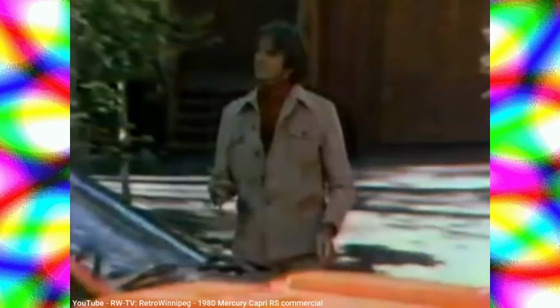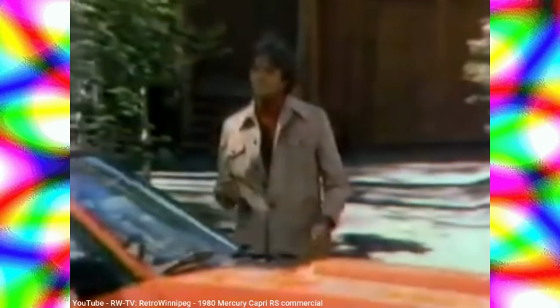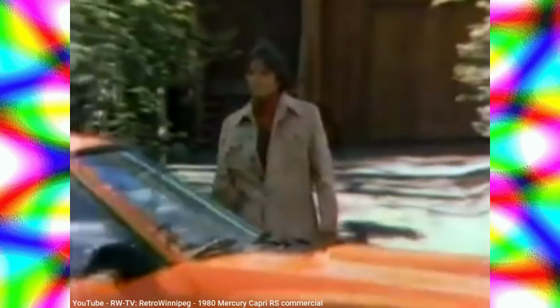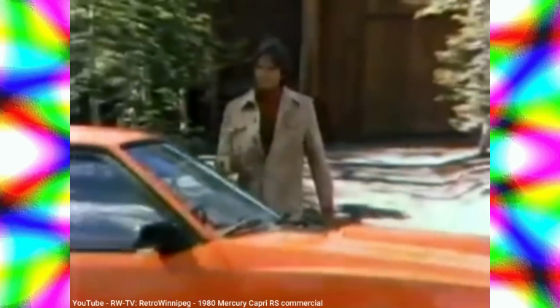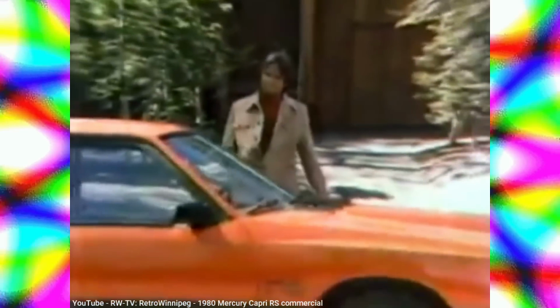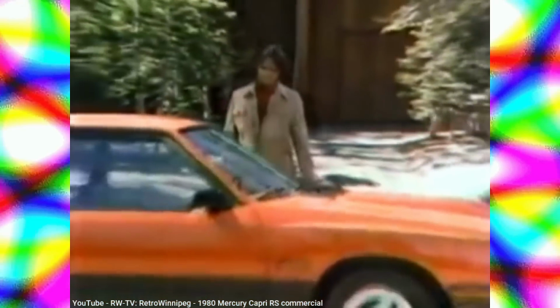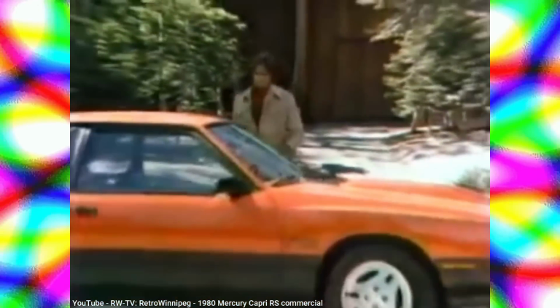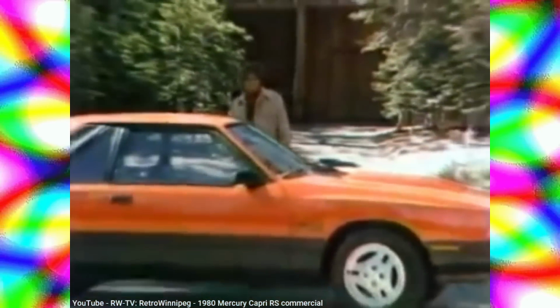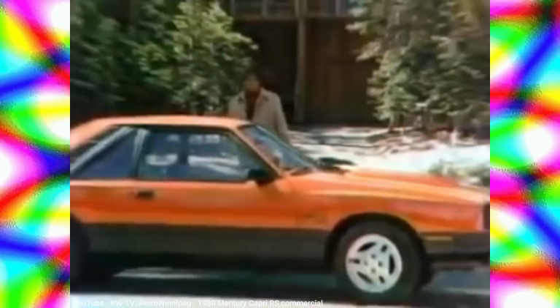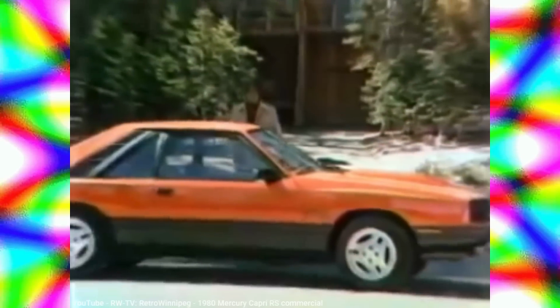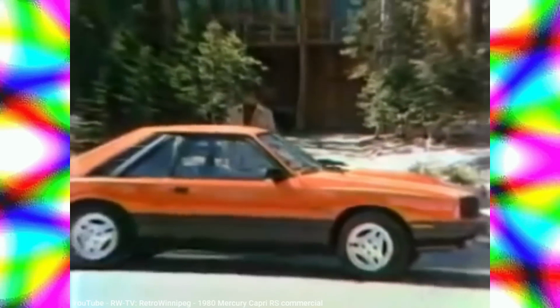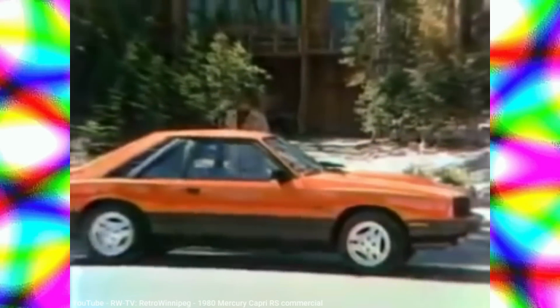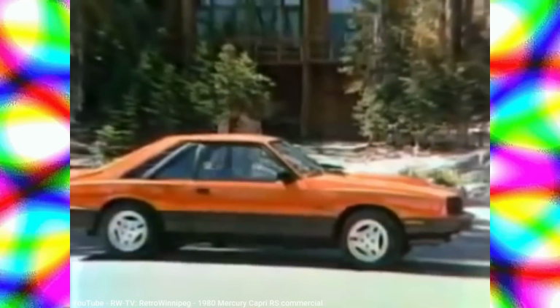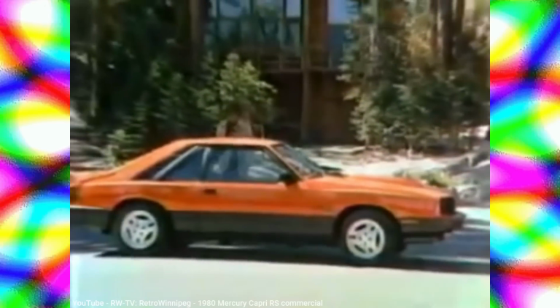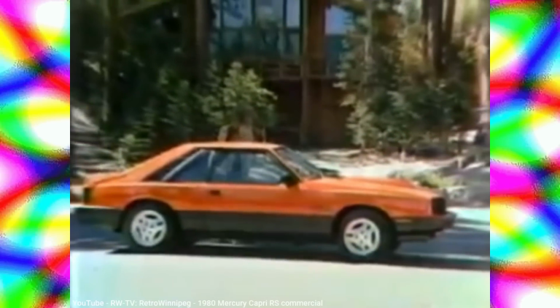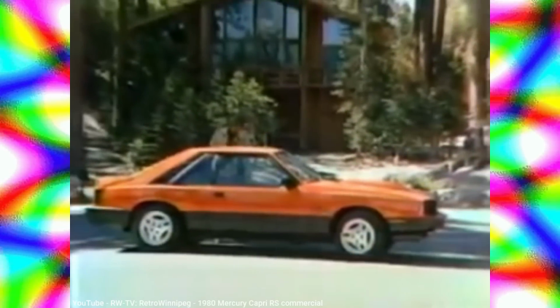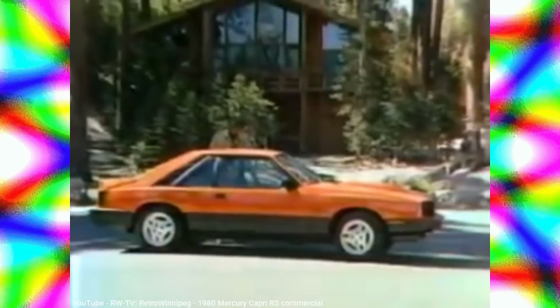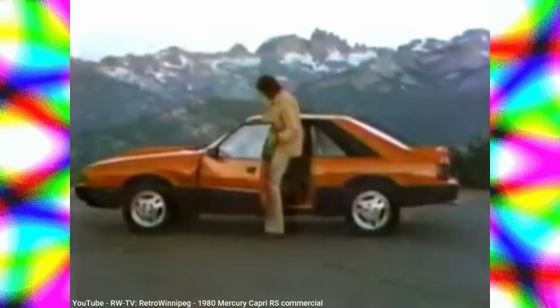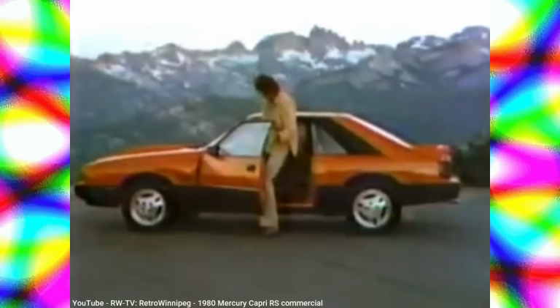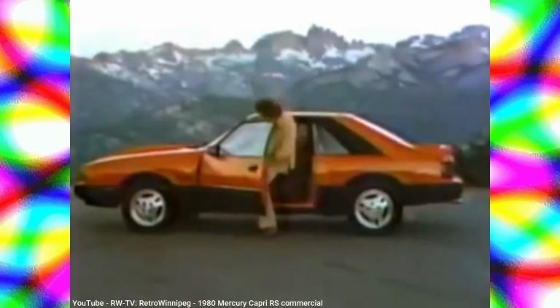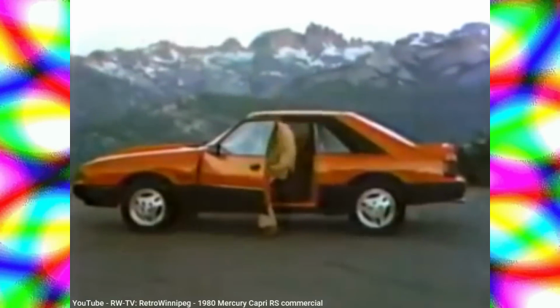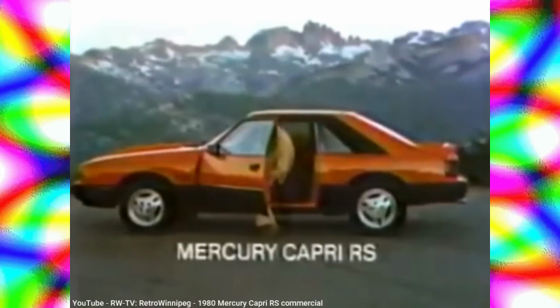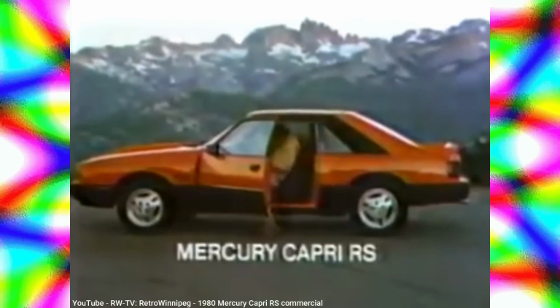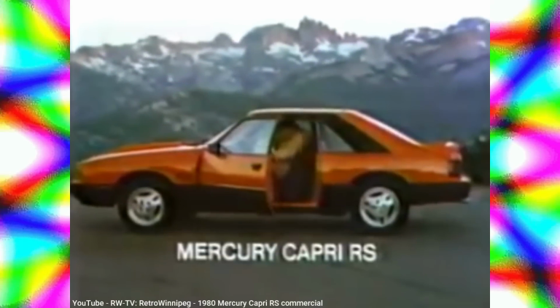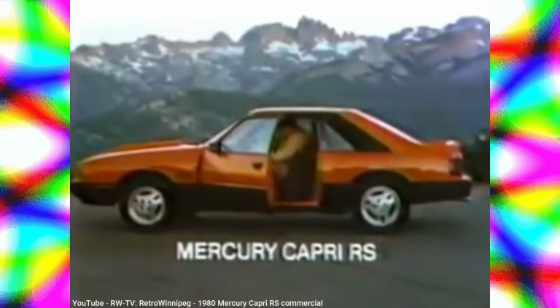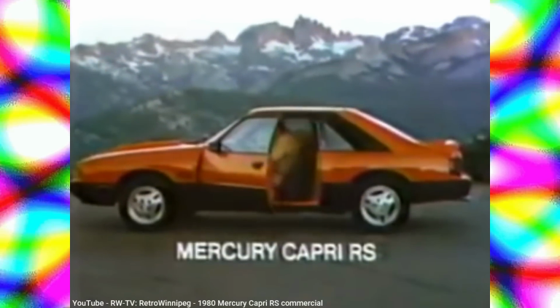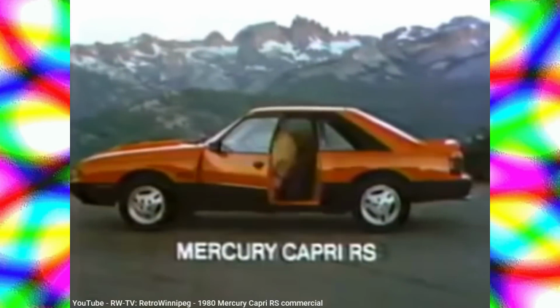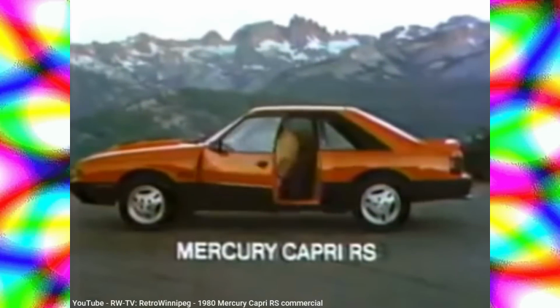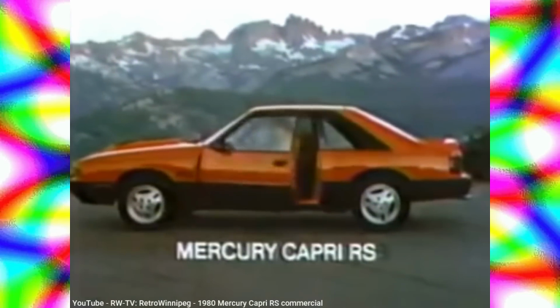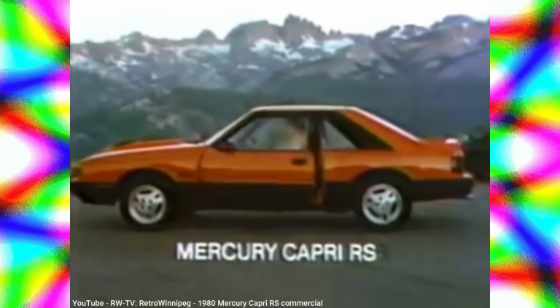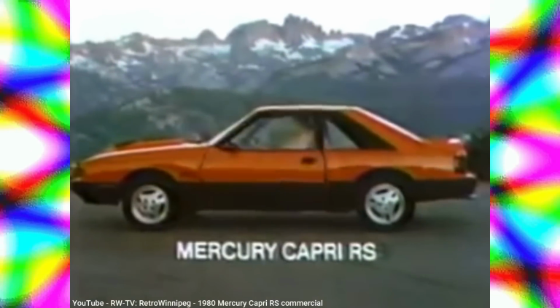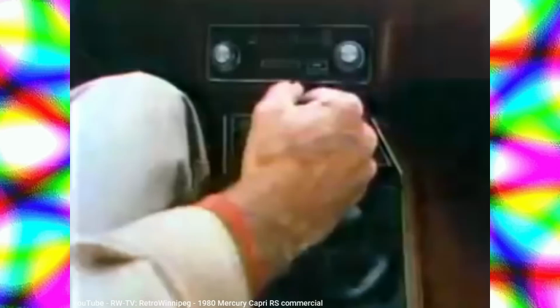If you think the thrill's gone out of driving, ease yourself into this — the 1980 Mercury Capri RS.